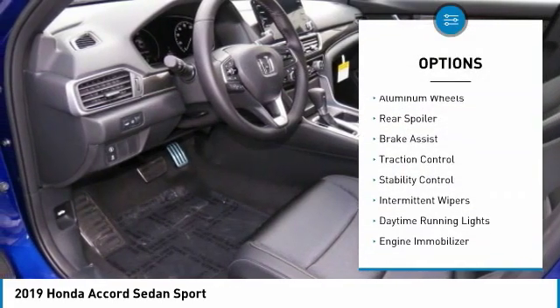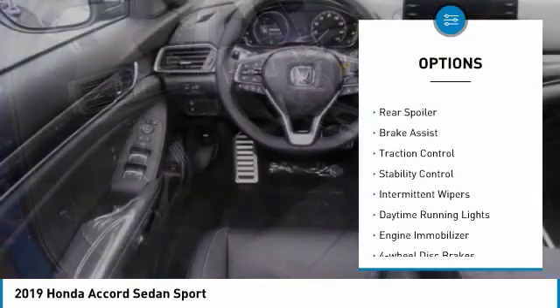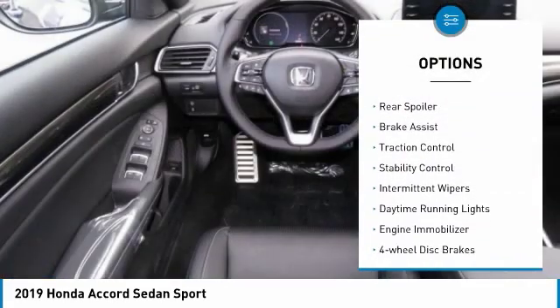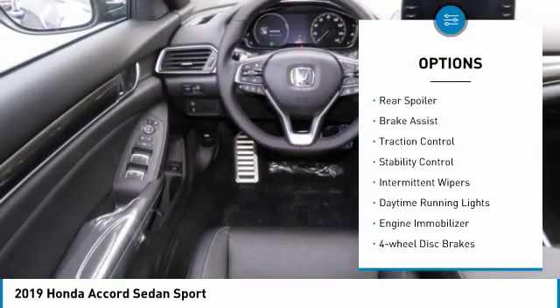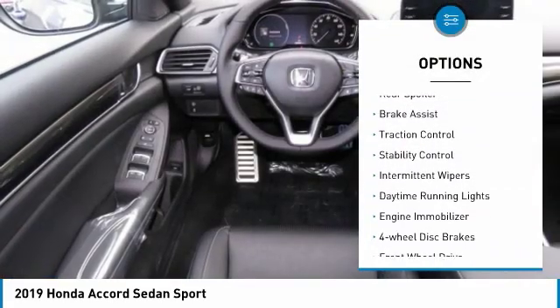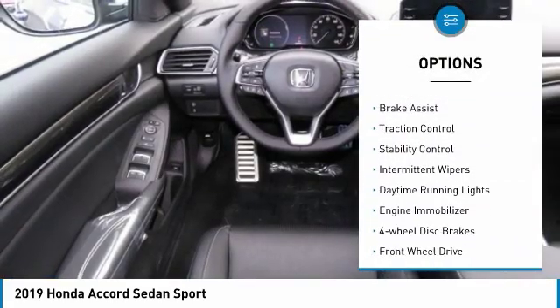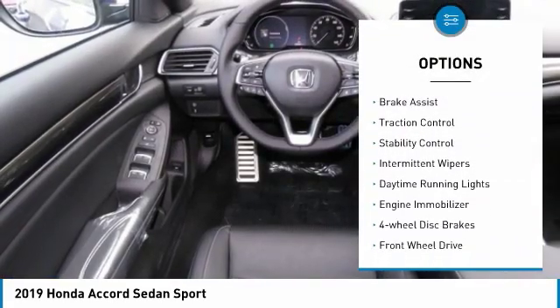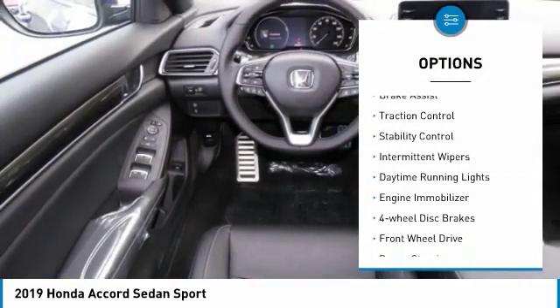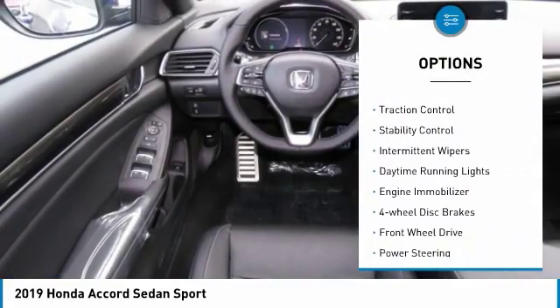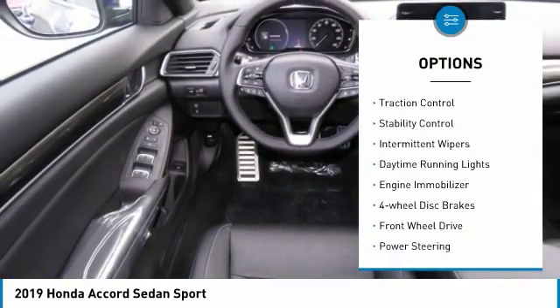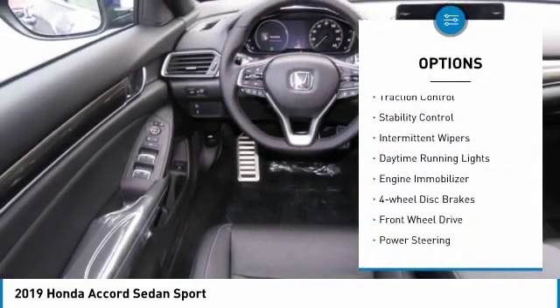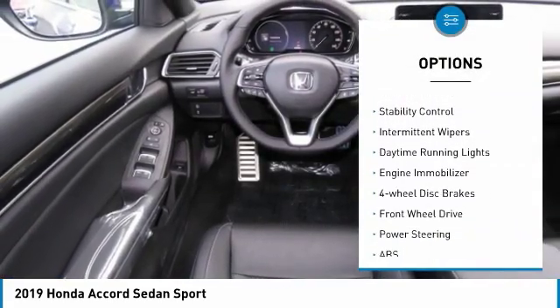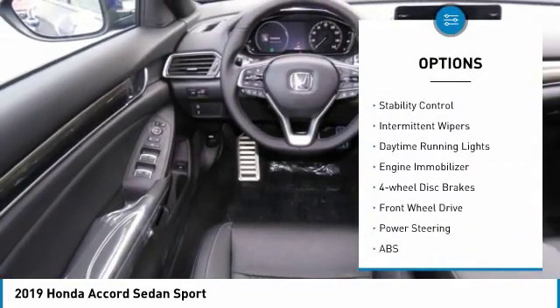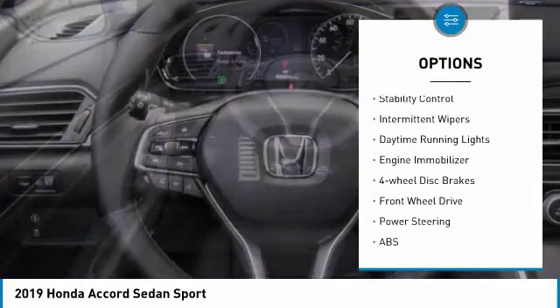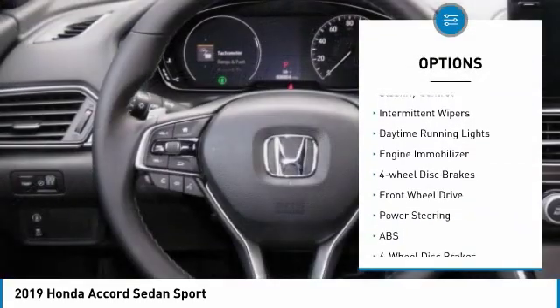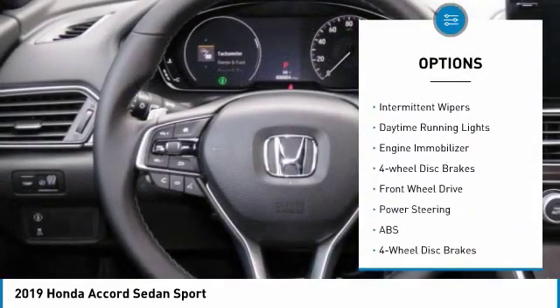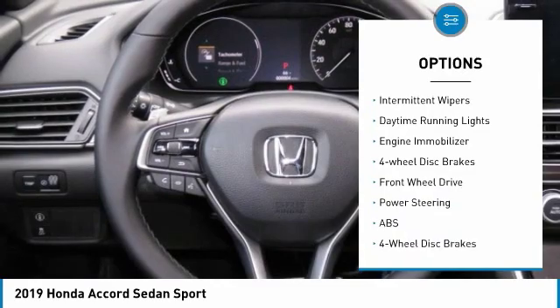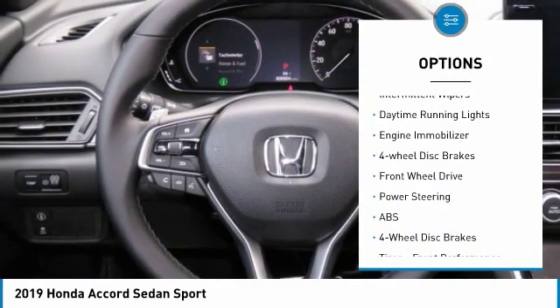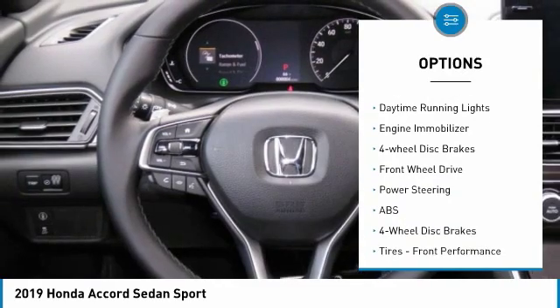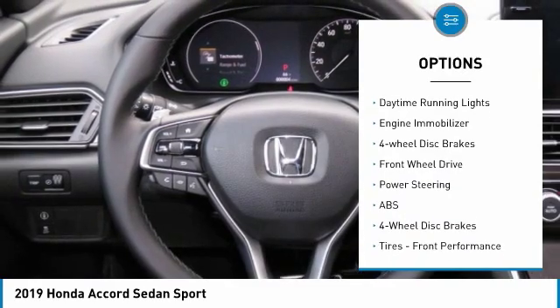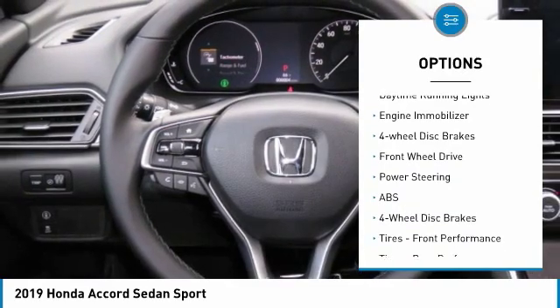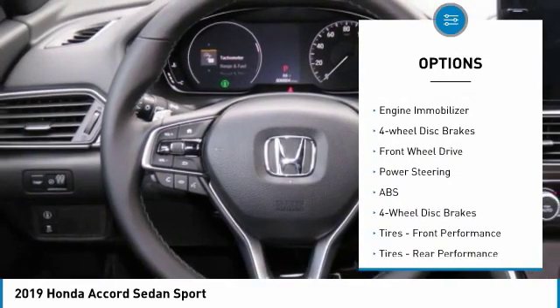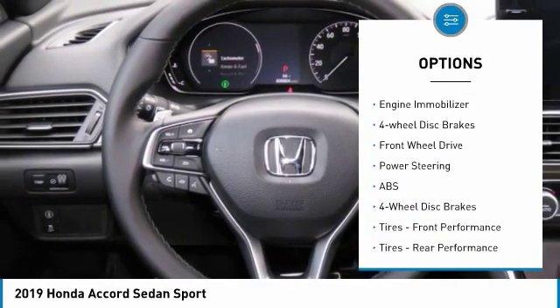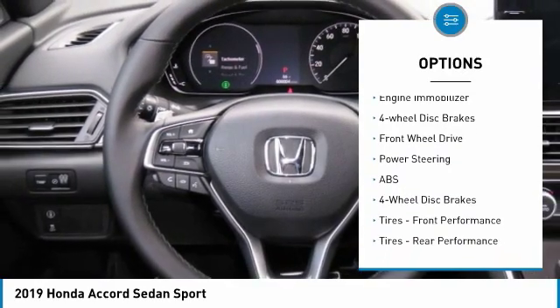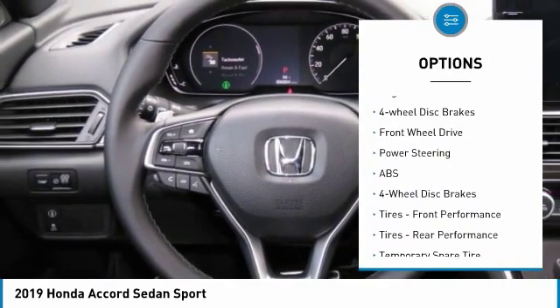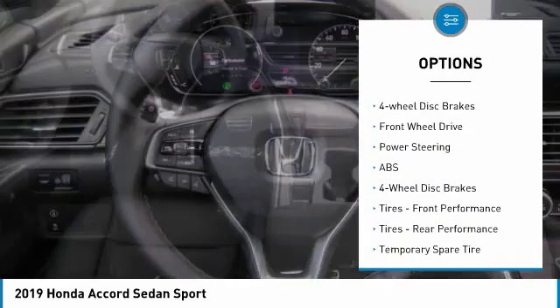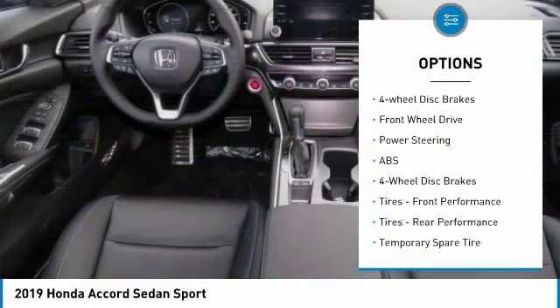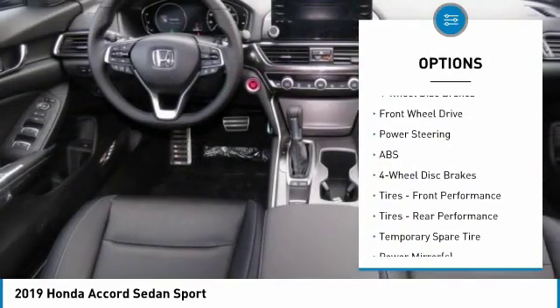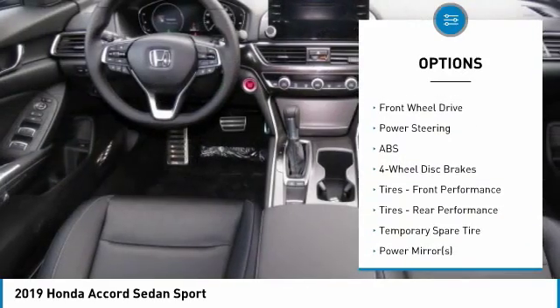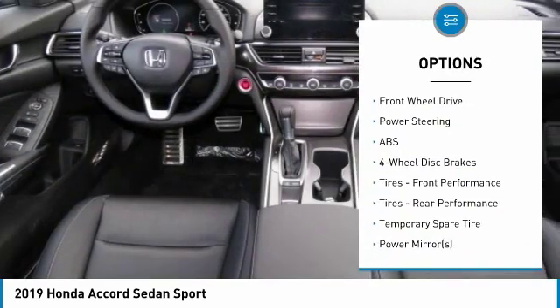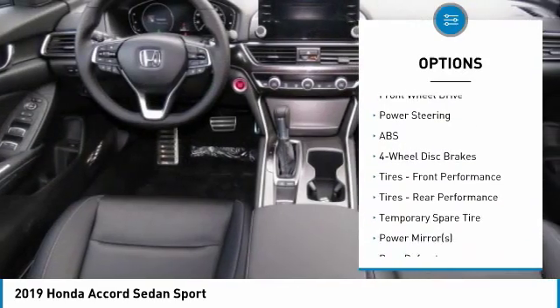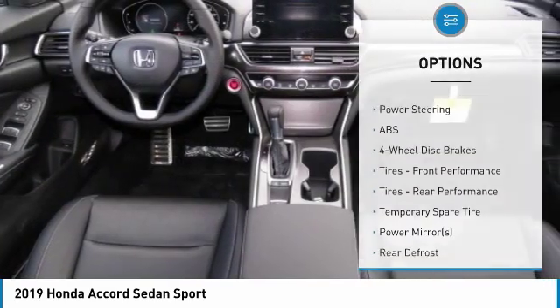Turbocharged. Aluminum wheels. Rear spoiler. Brake assist. Traction control. Stability control.